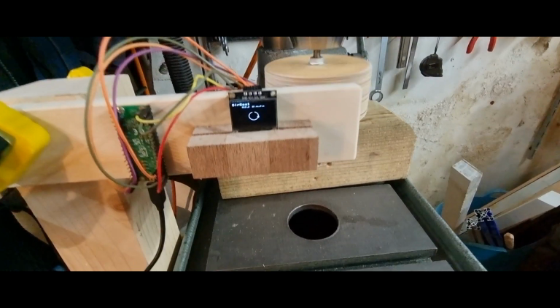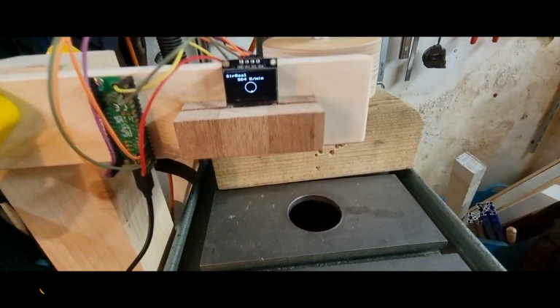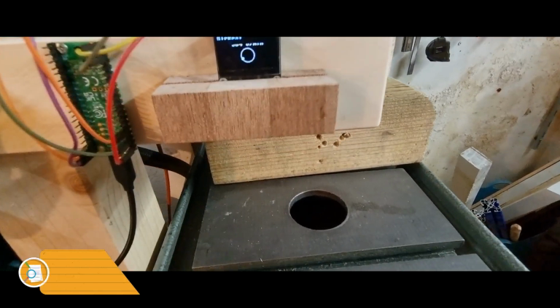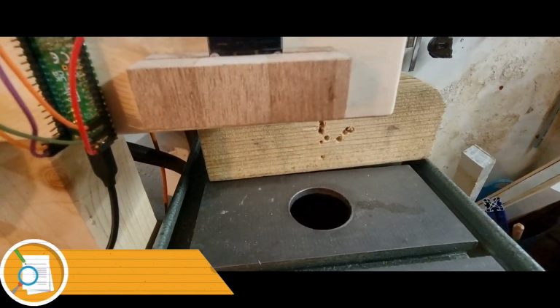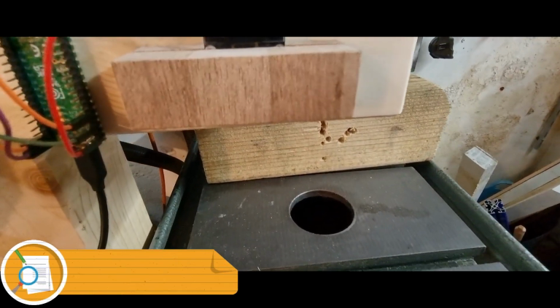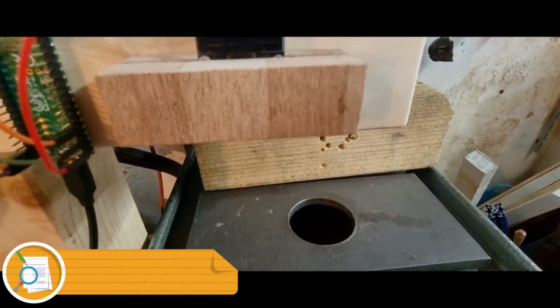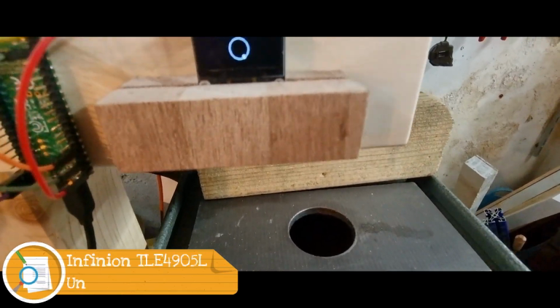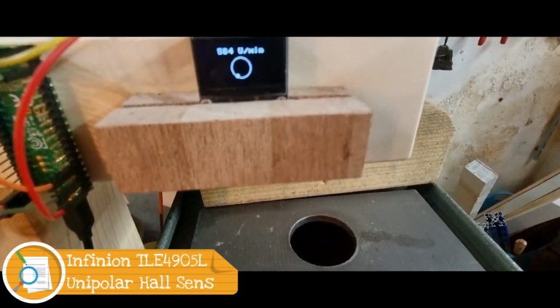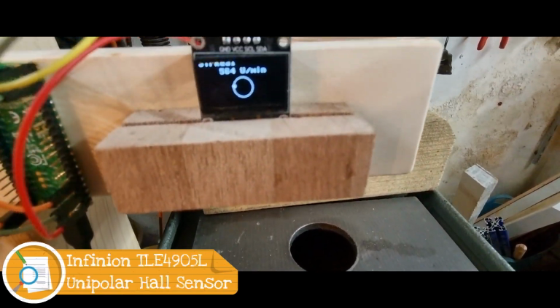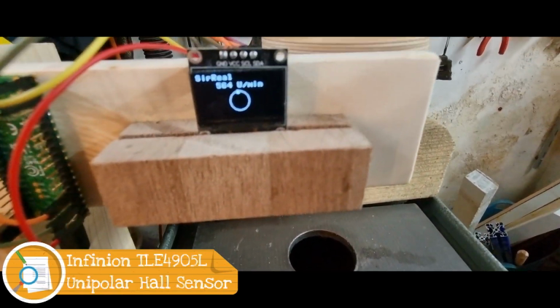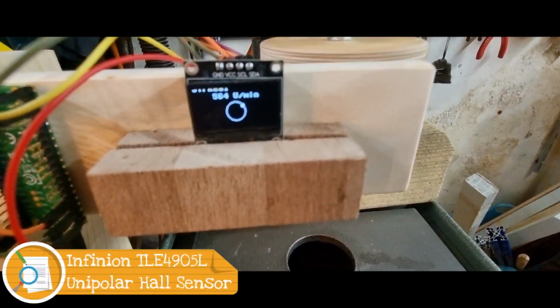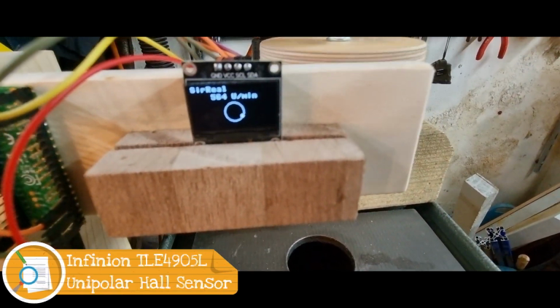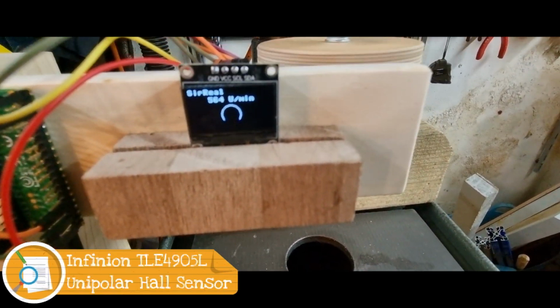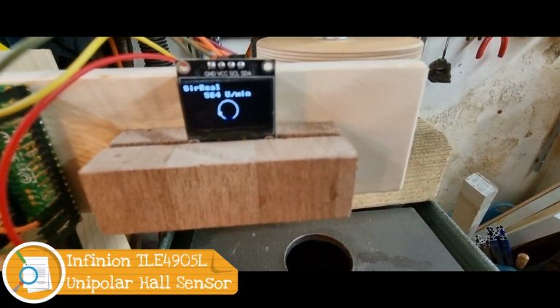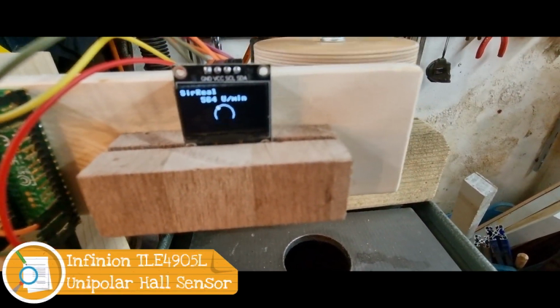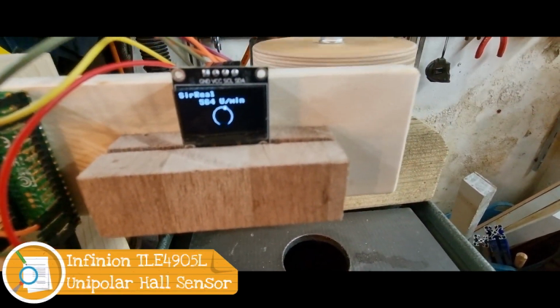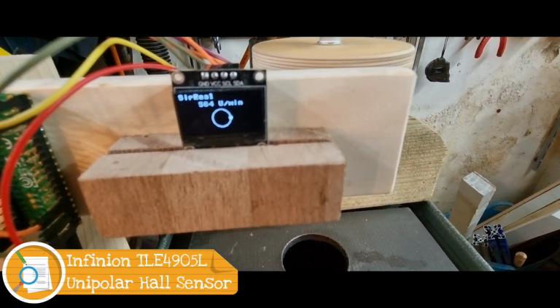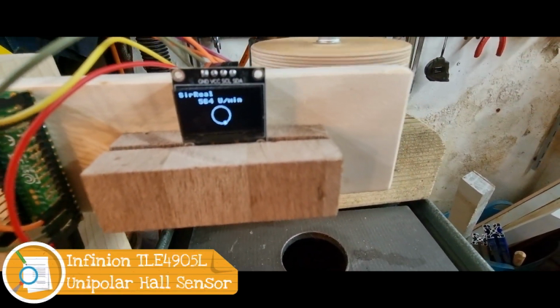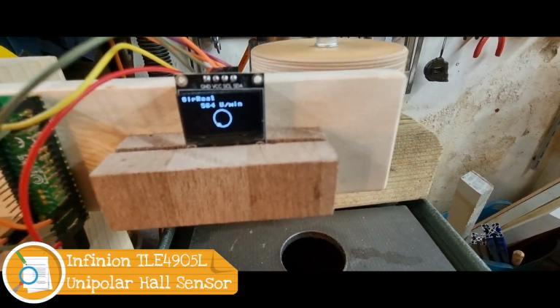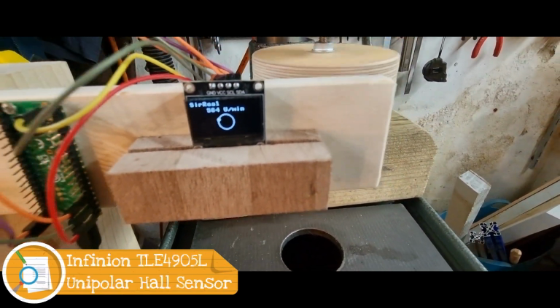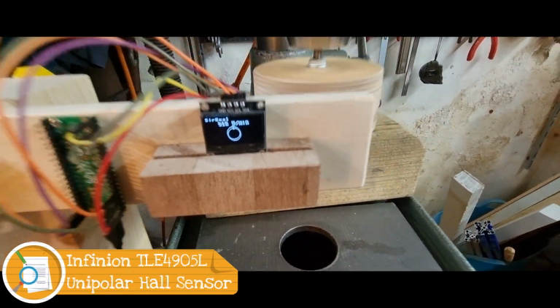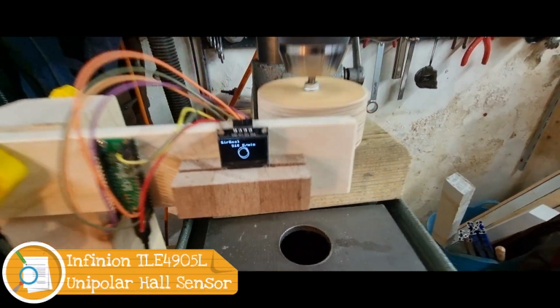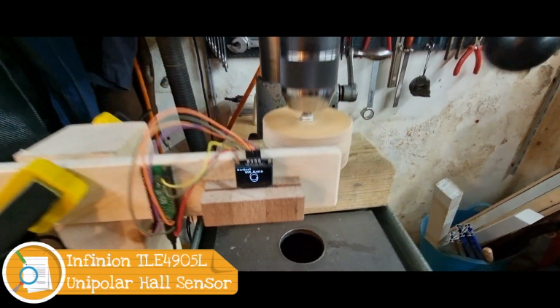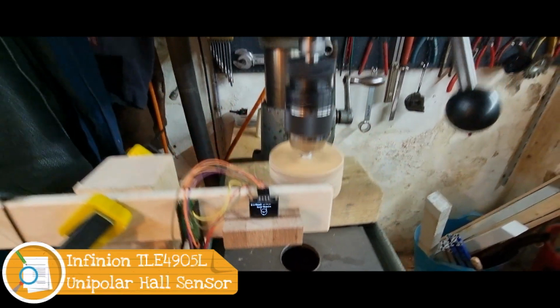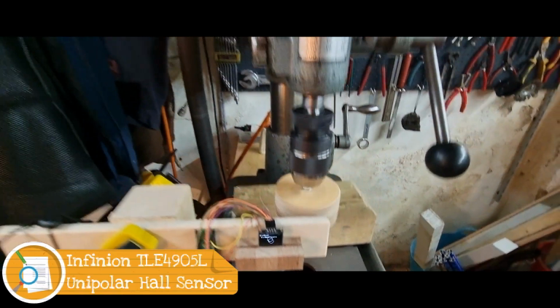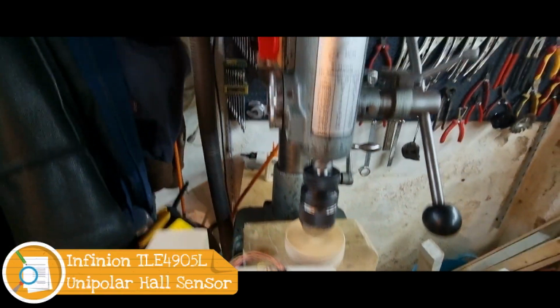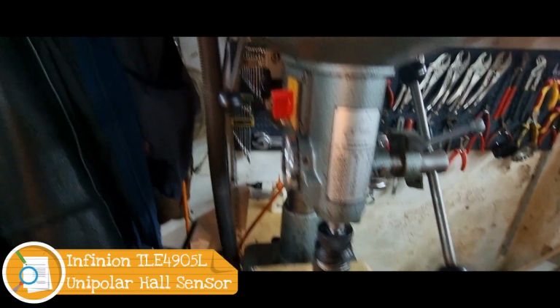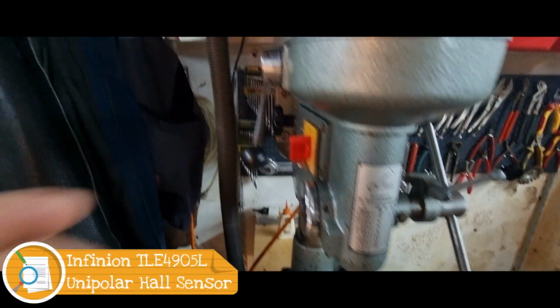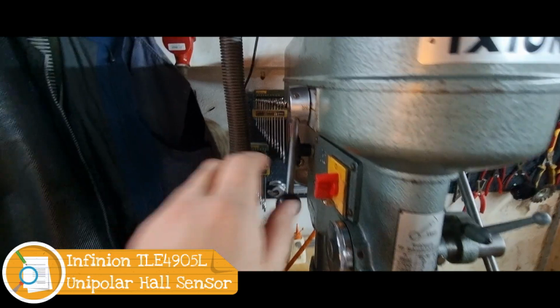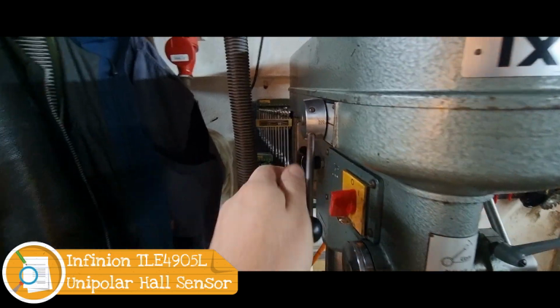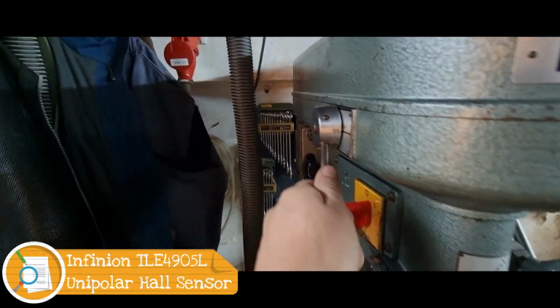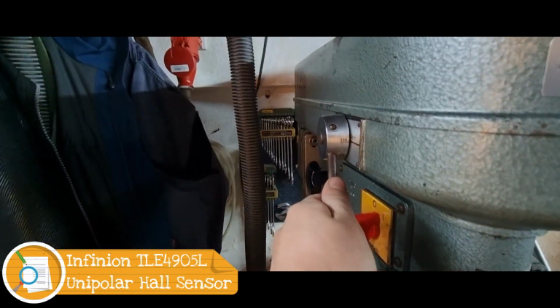Today we connect a Raspberry Pi Pico with the Infineon Hall sensor for rotation measurement.